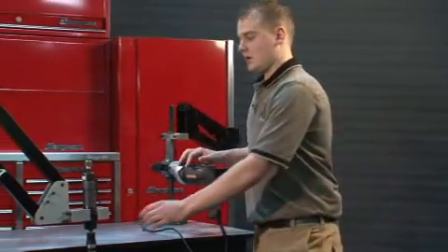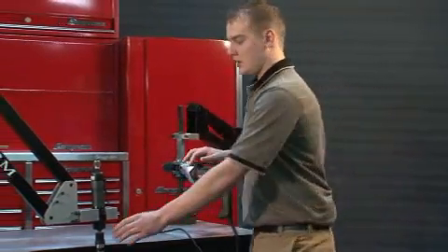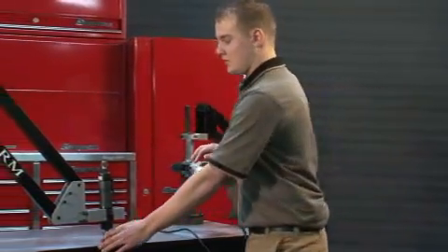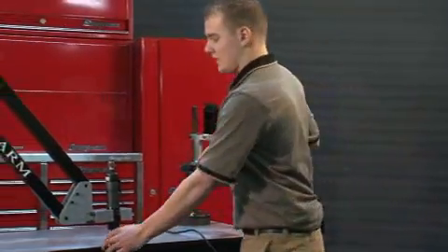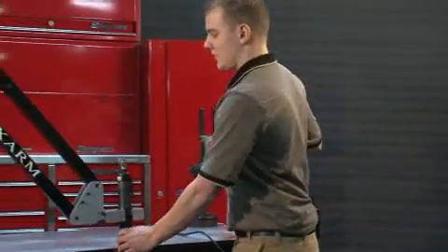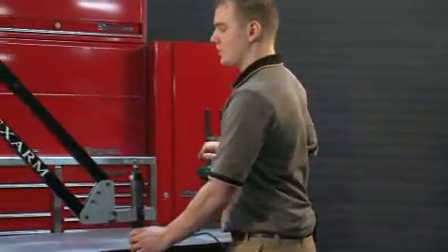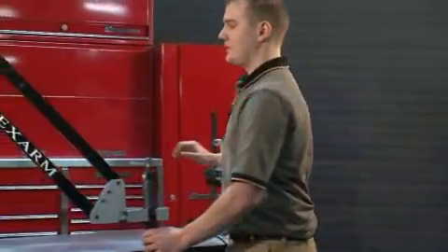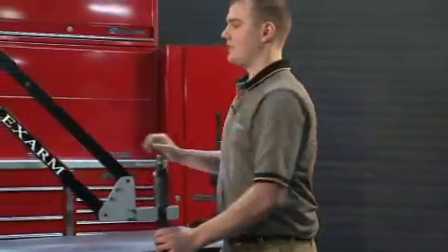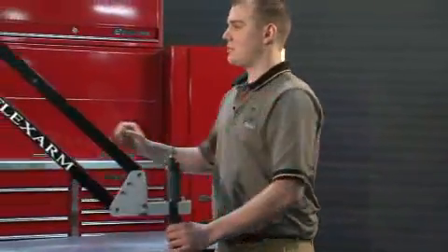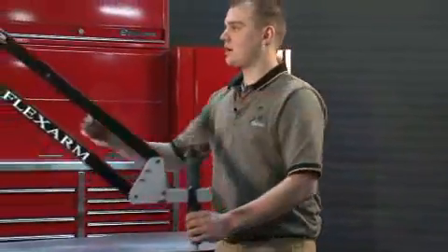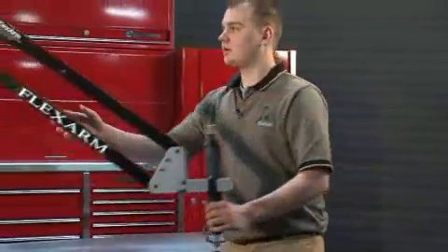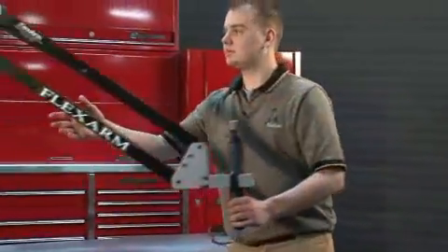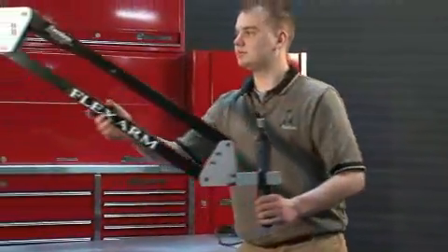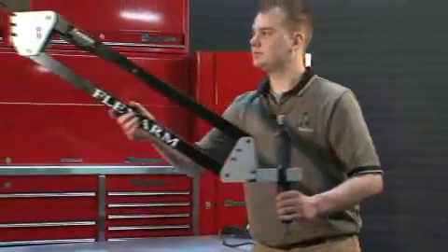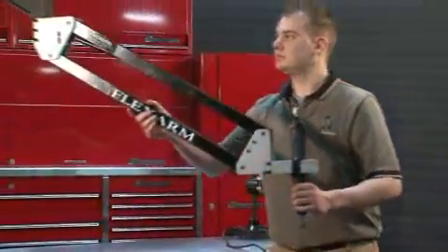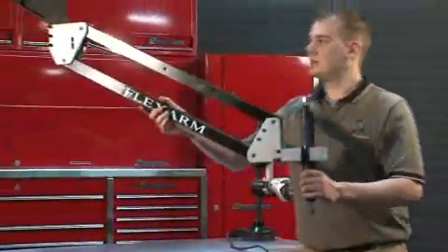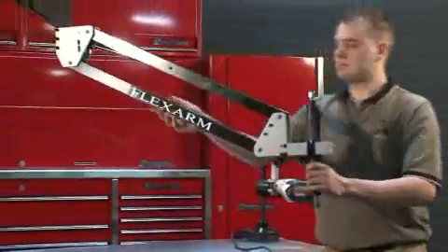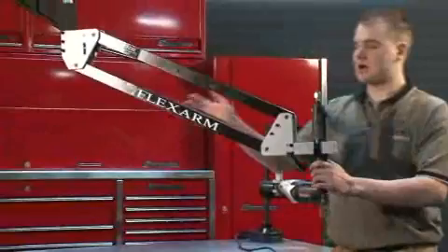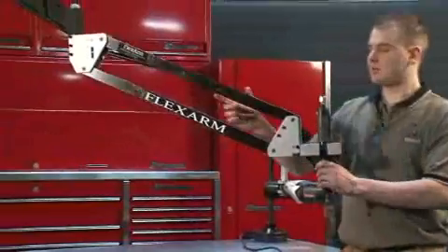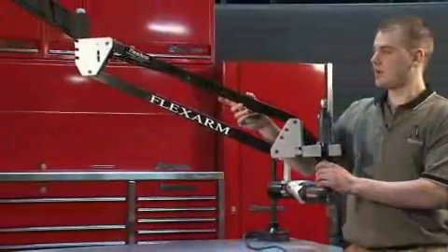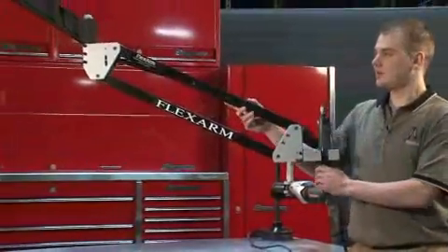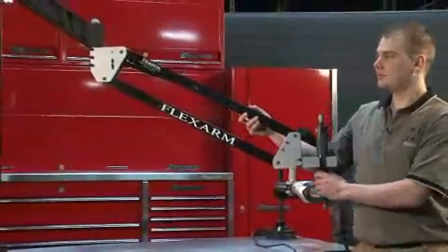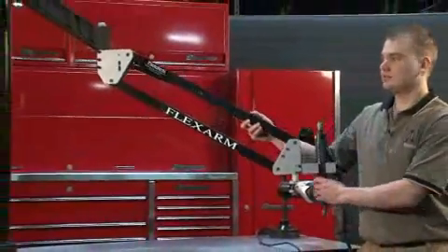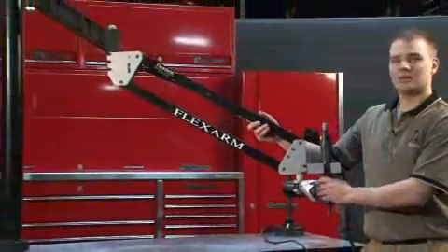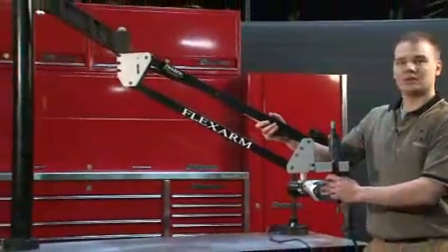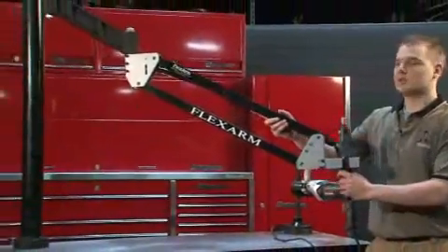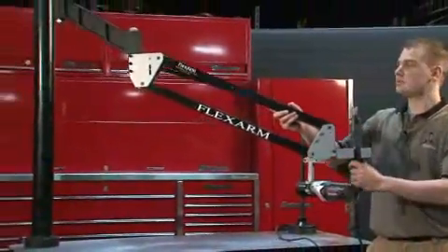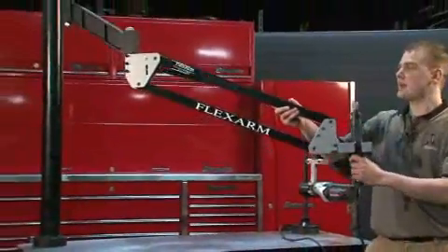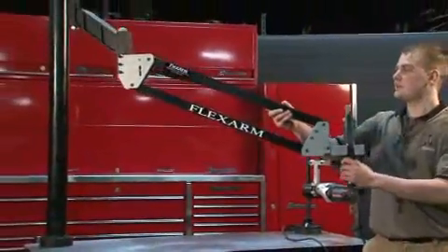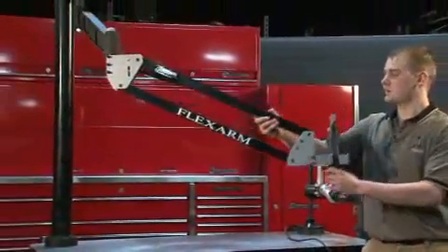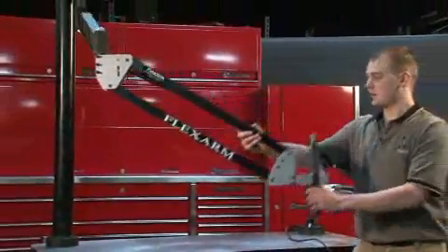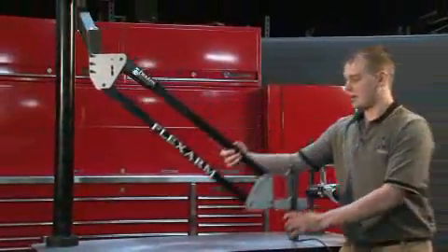Over here is our OCVA model, mounted overhead, used to maximize work area.